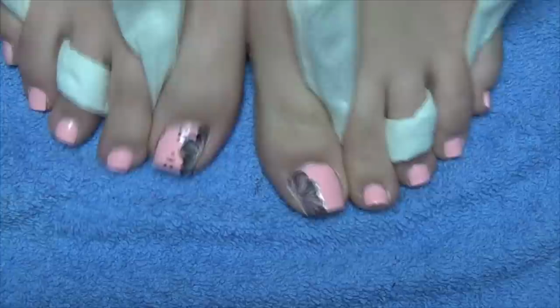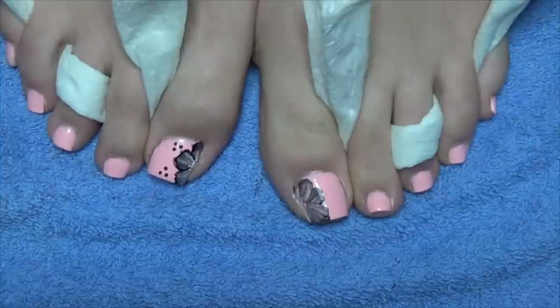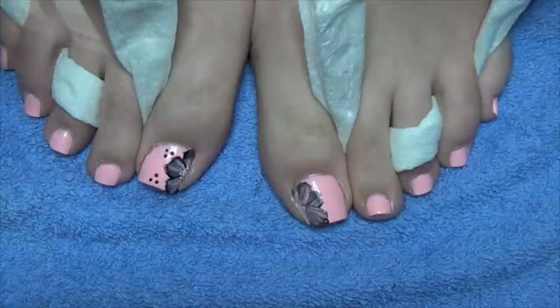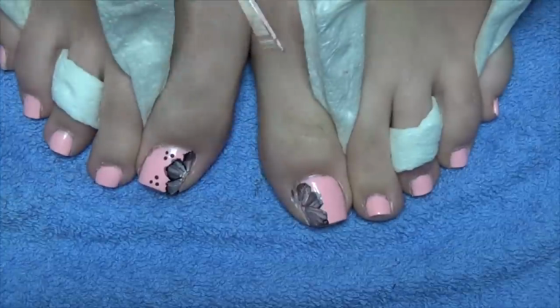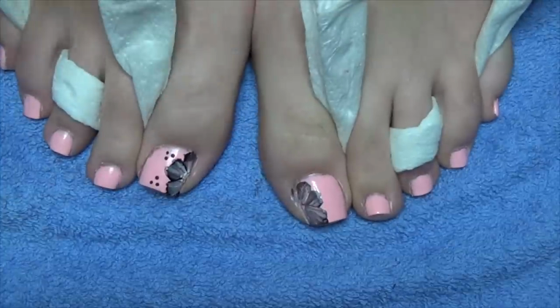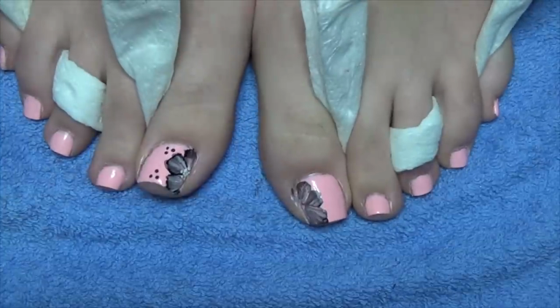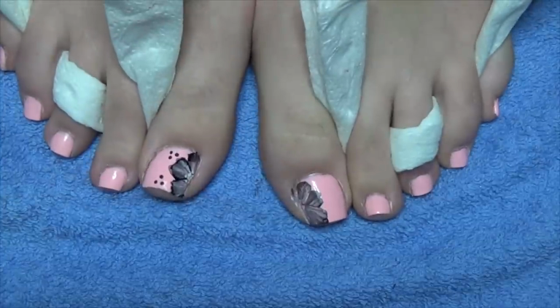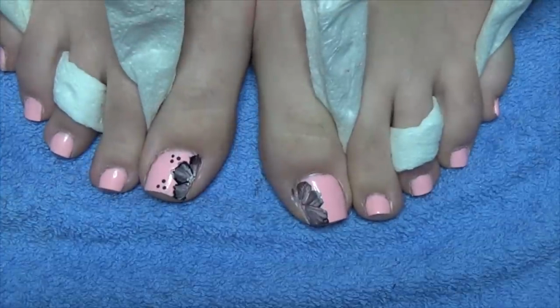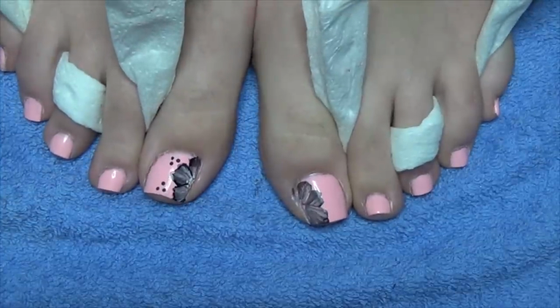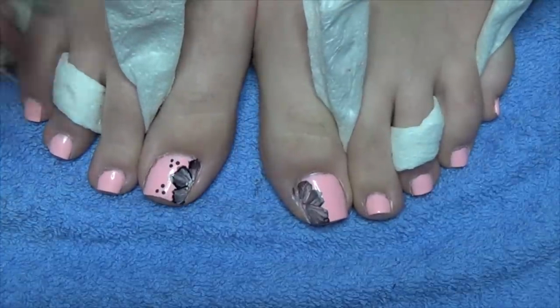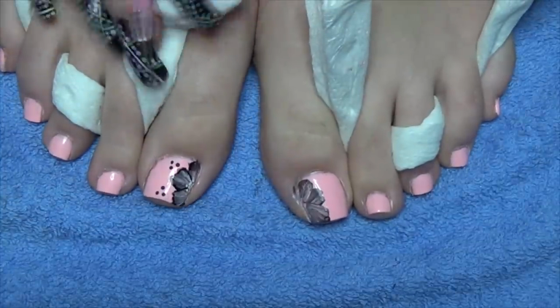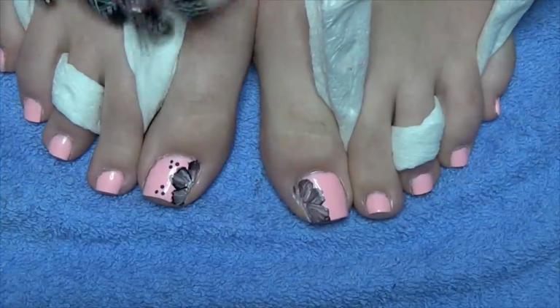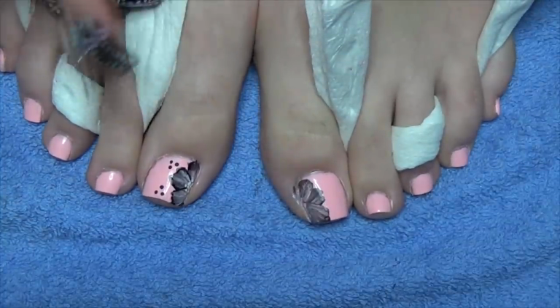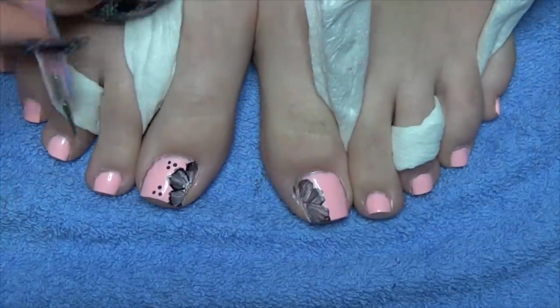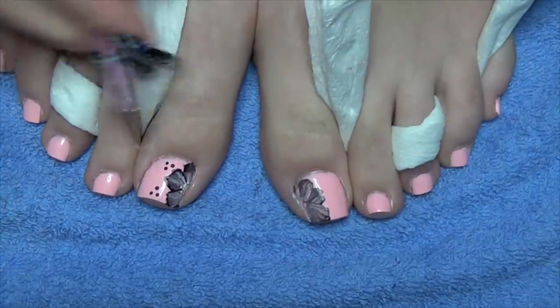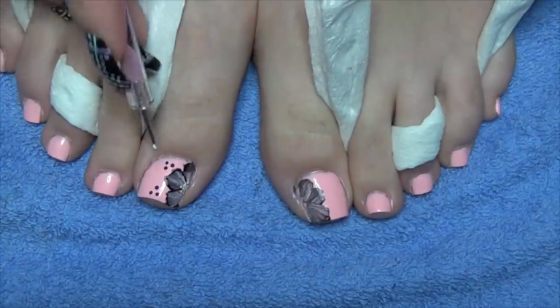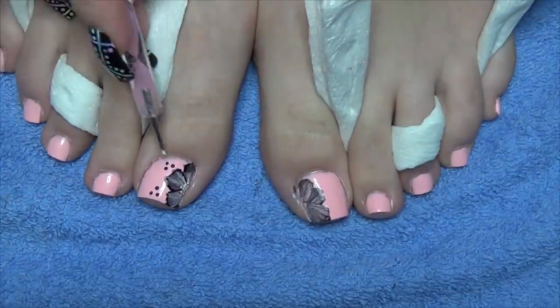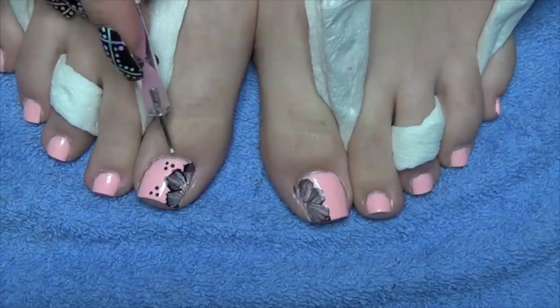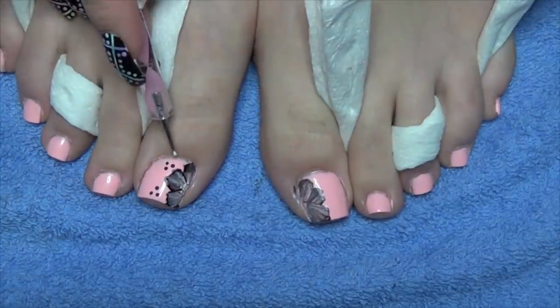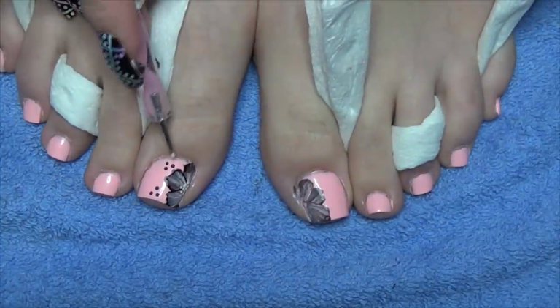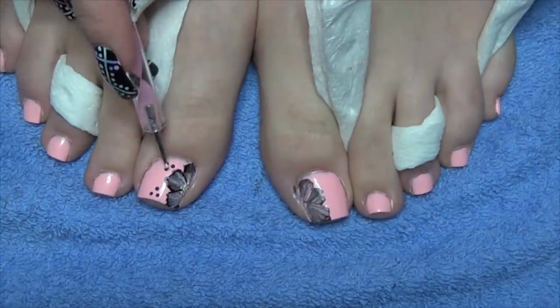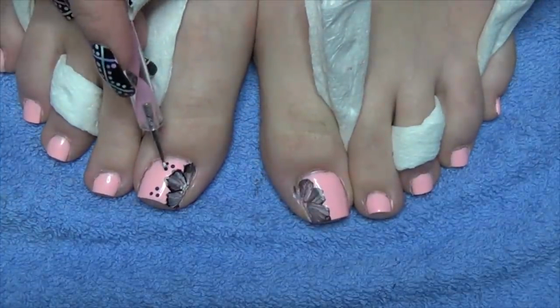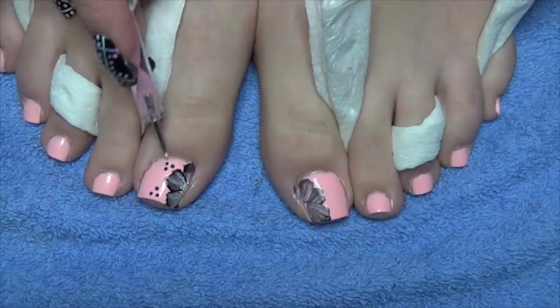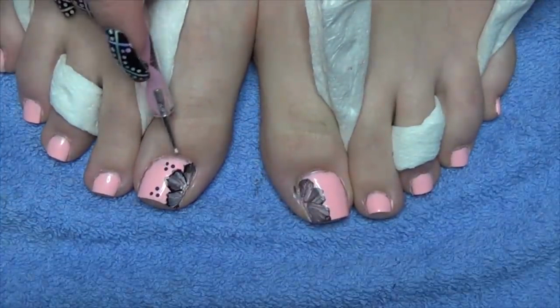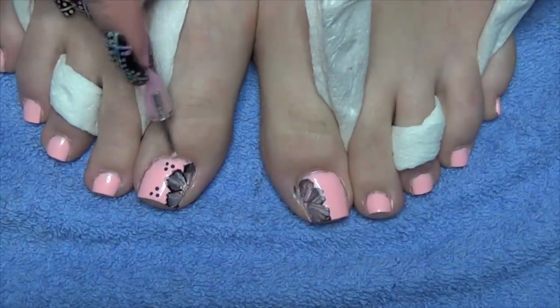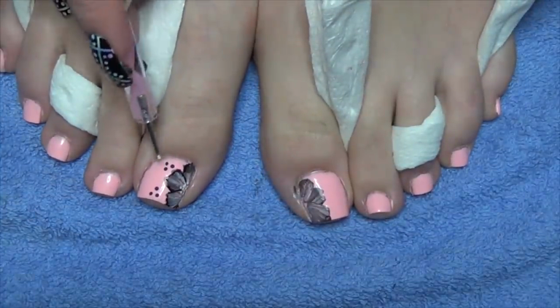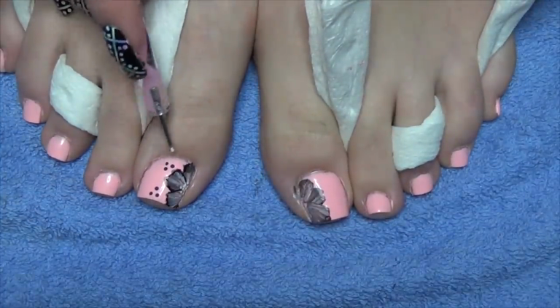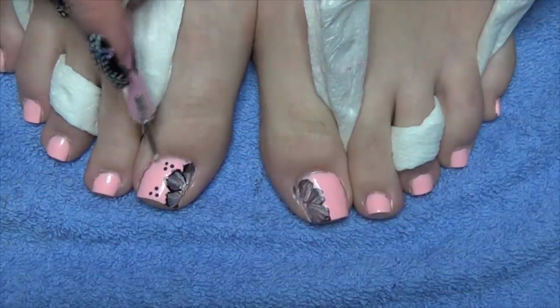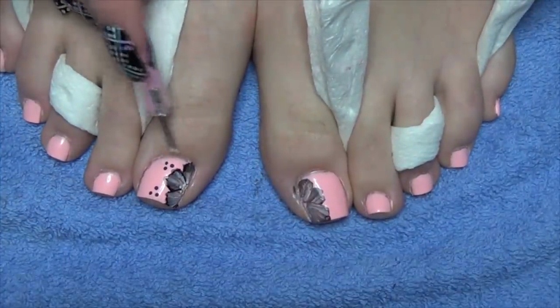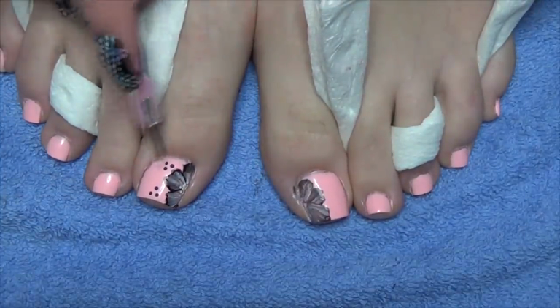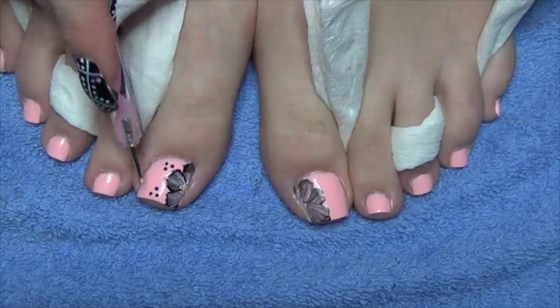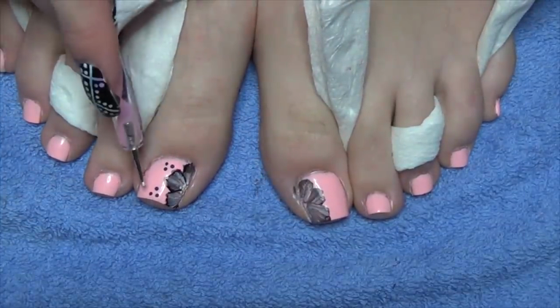With a dotting tool and black acrylic paint, we're going to place the three dots you see here.